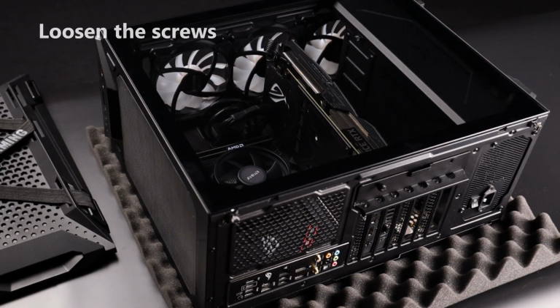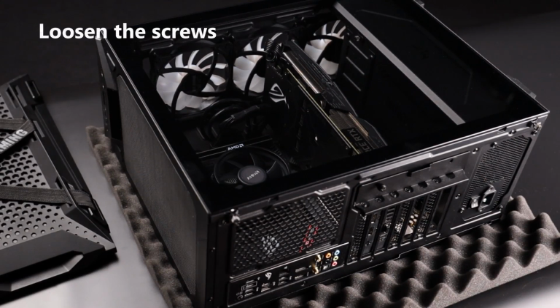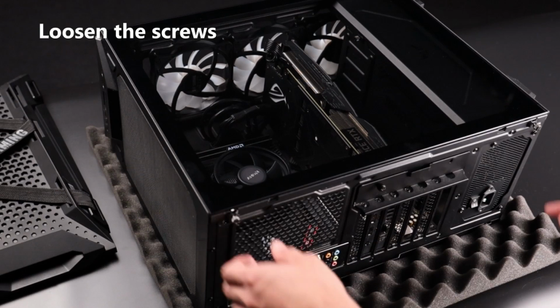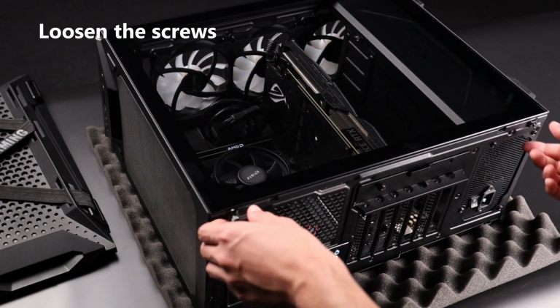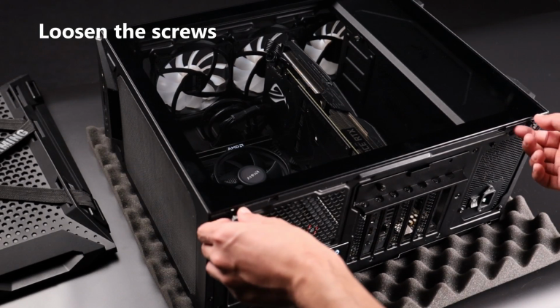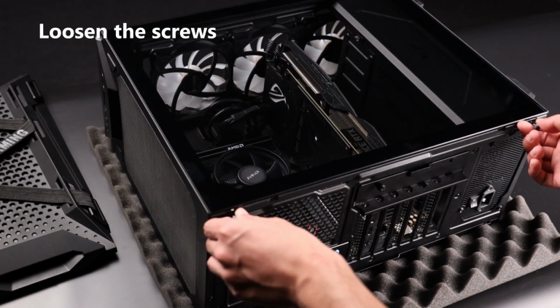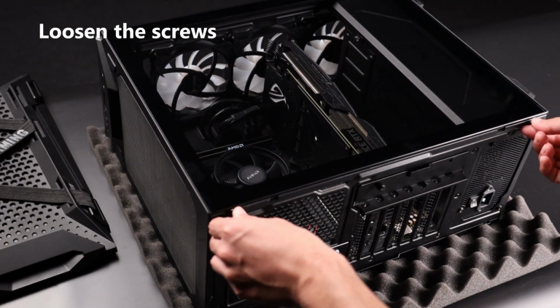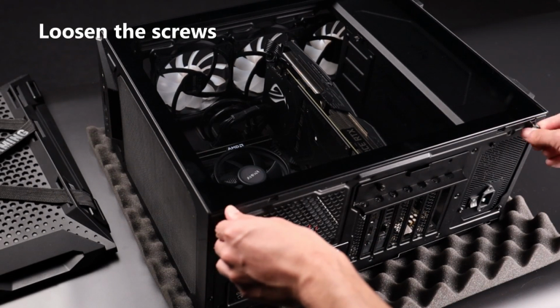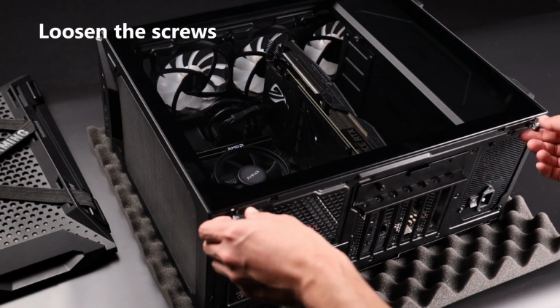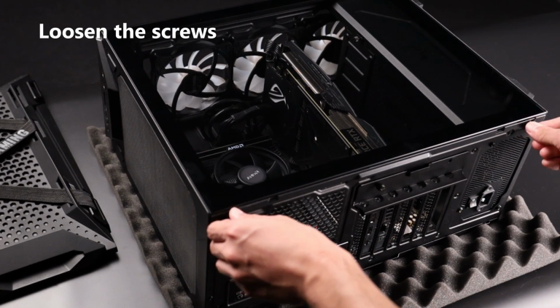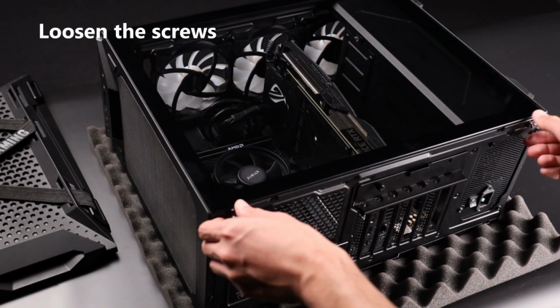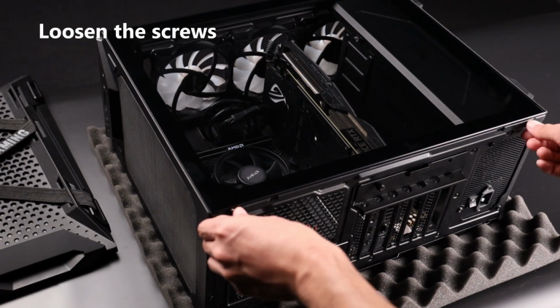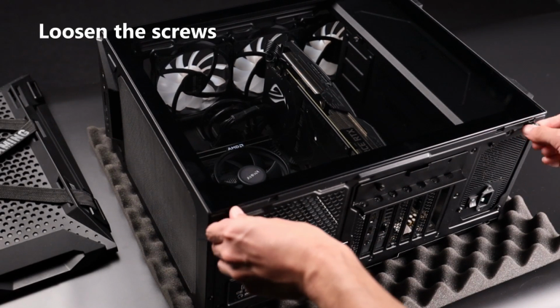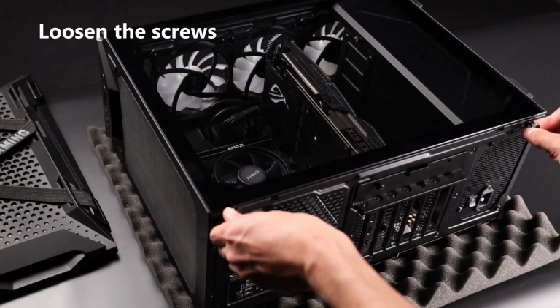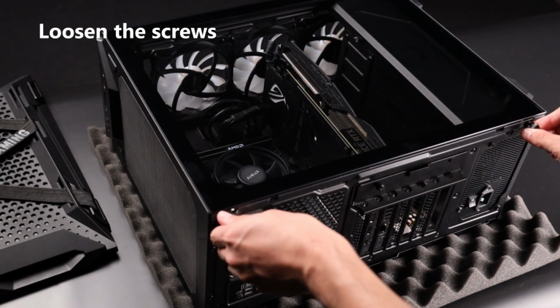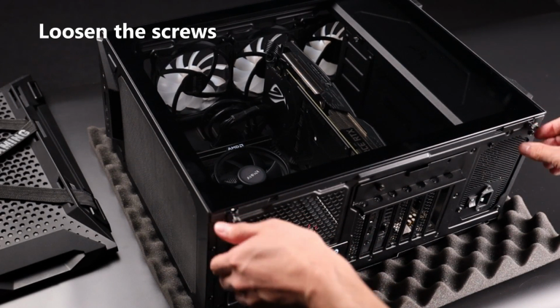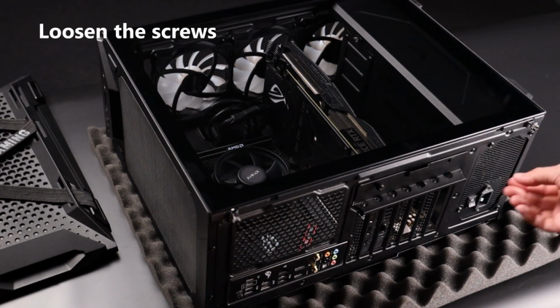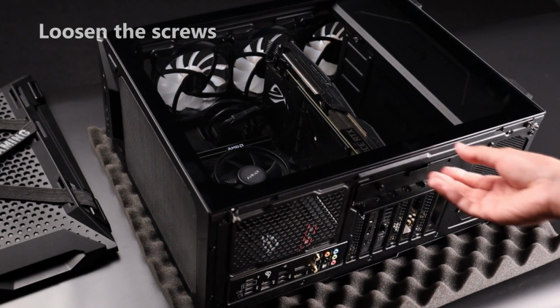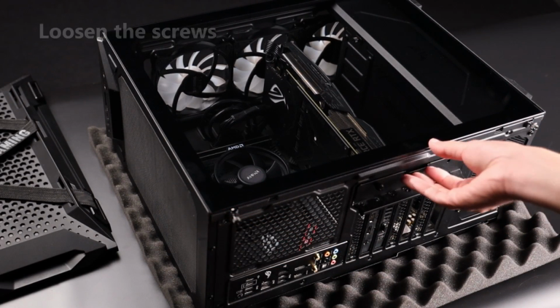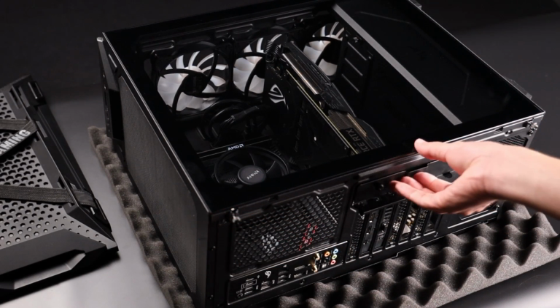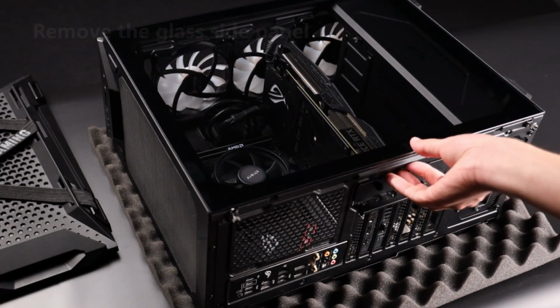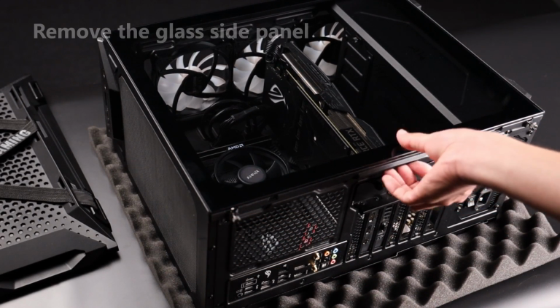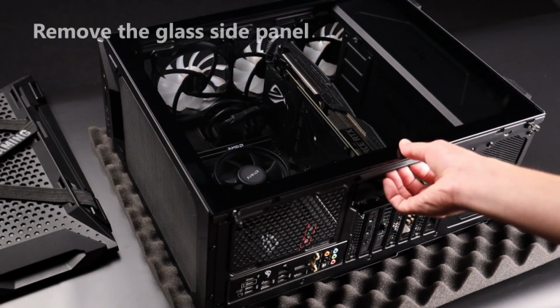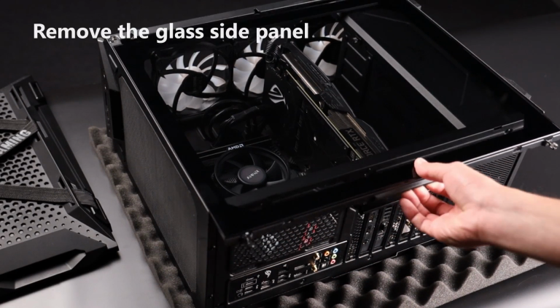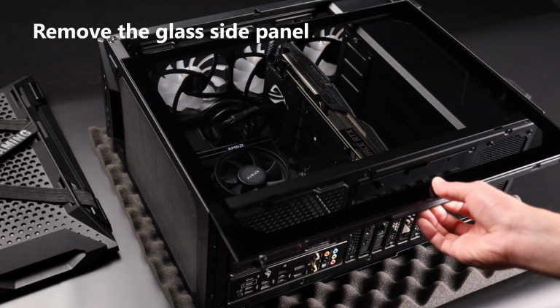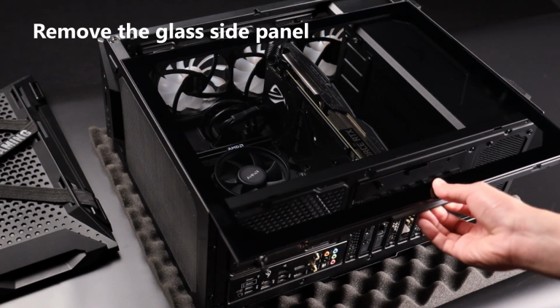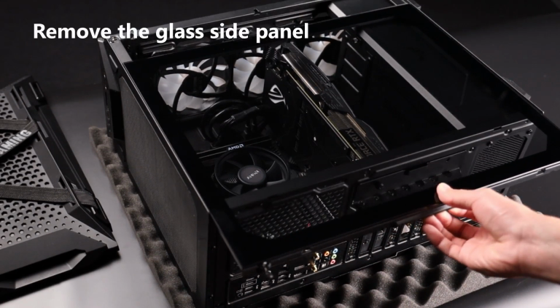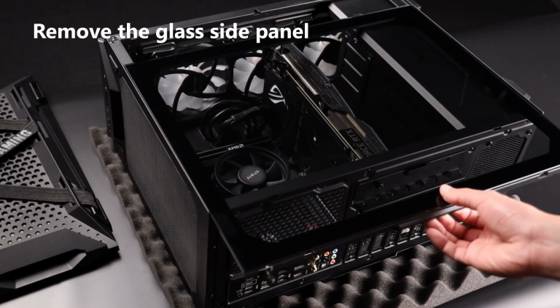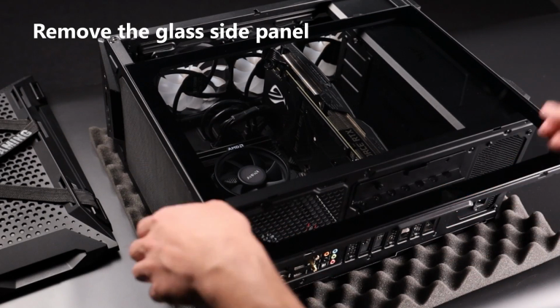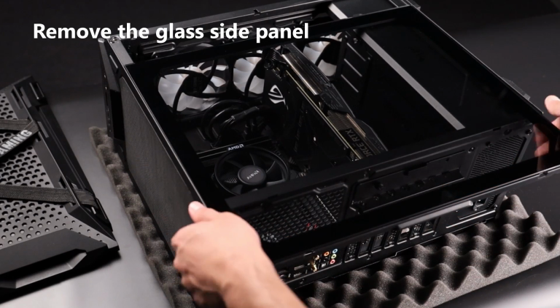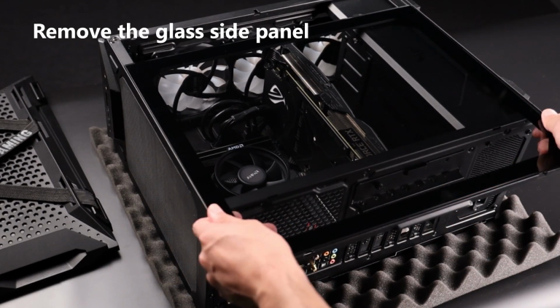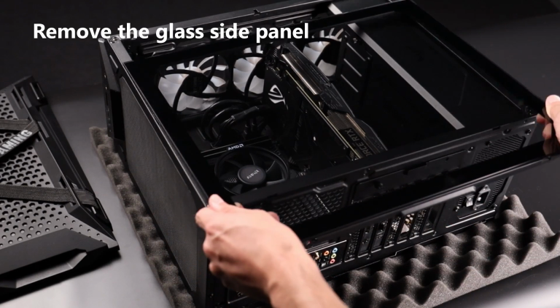Loosen the two screws on the back panel. Slide the glass panel outward and remove it.